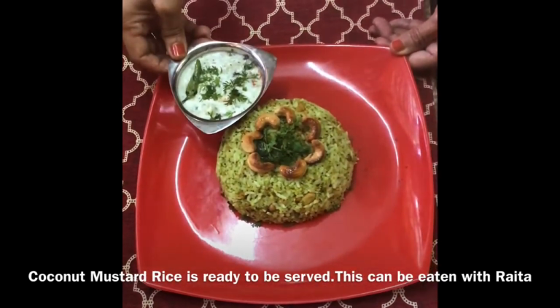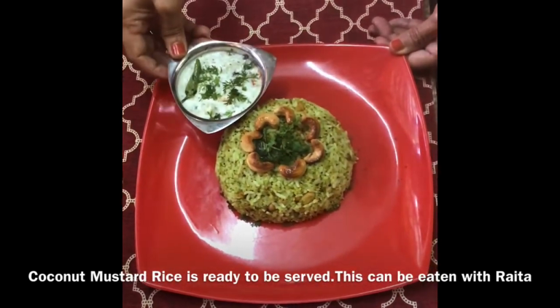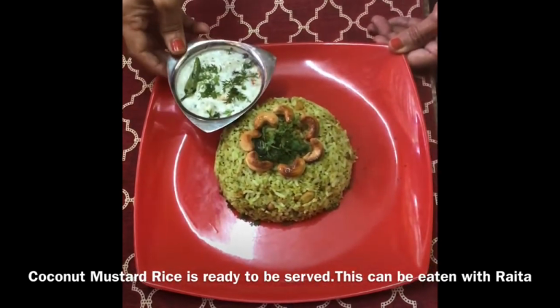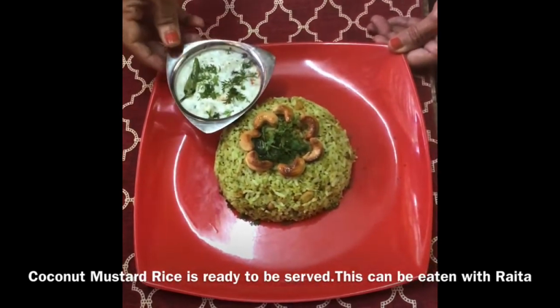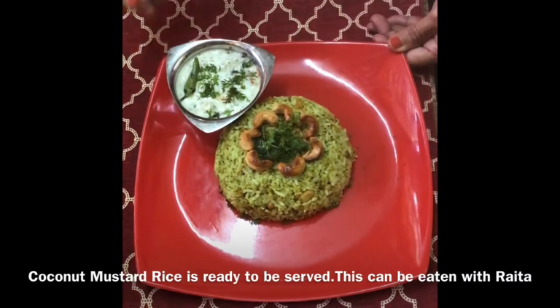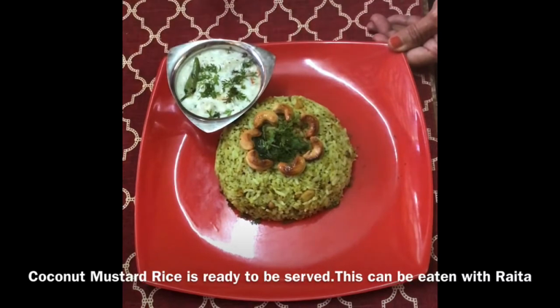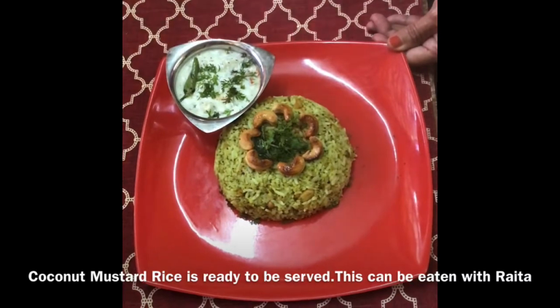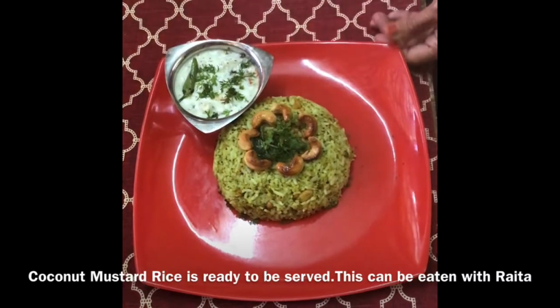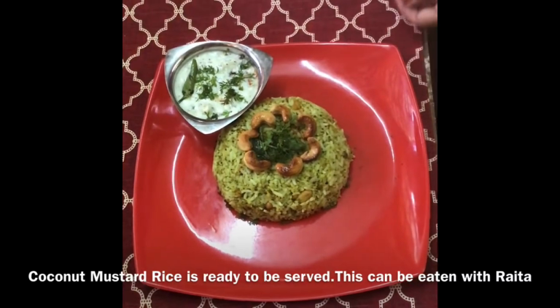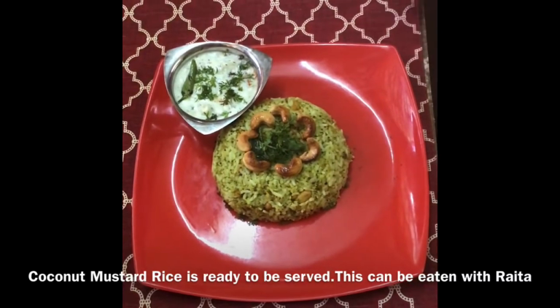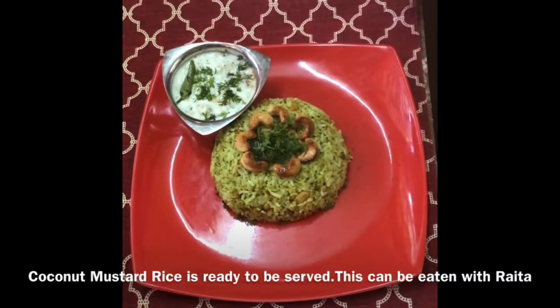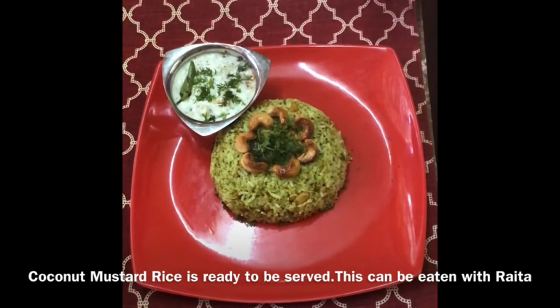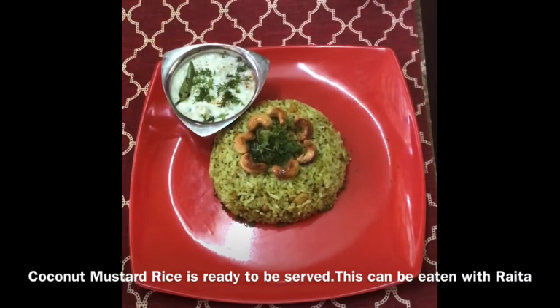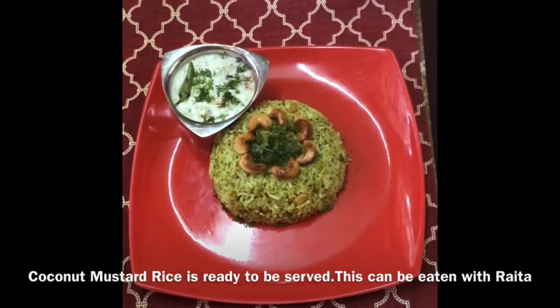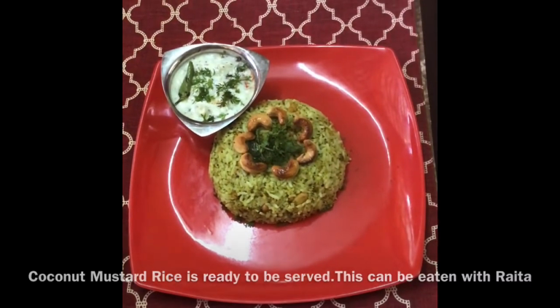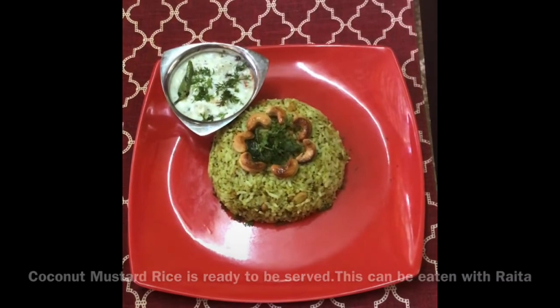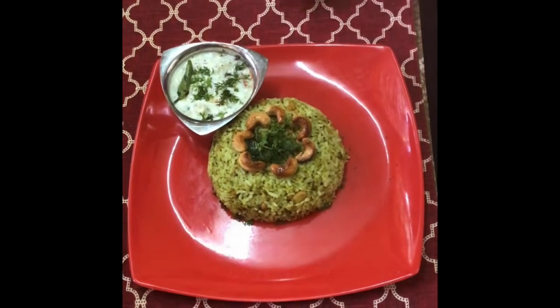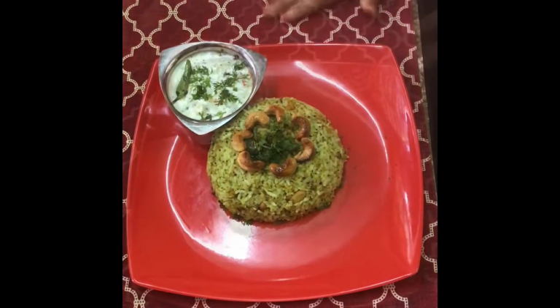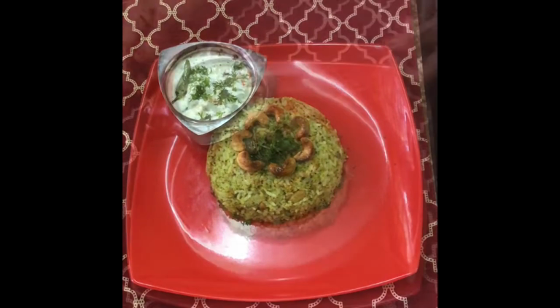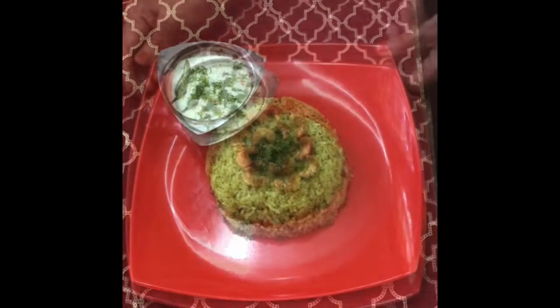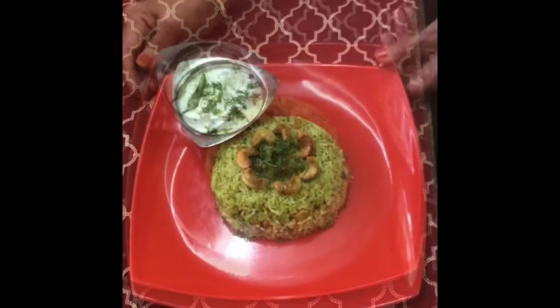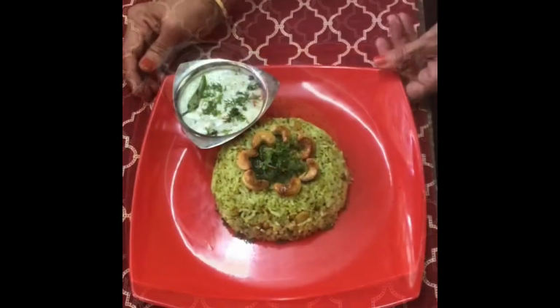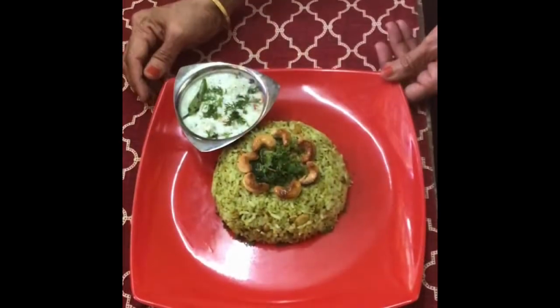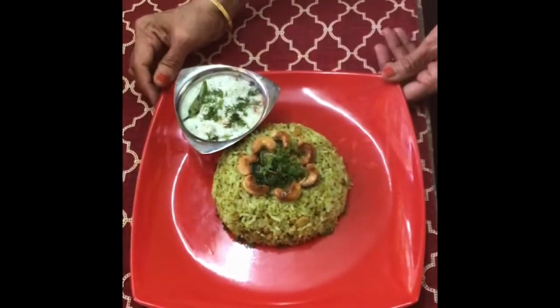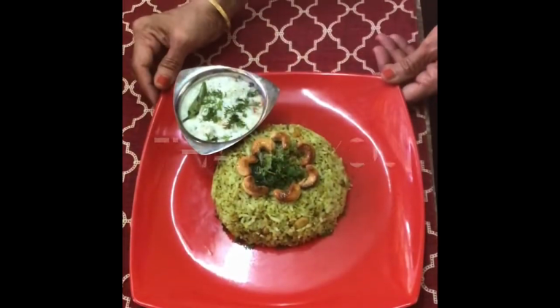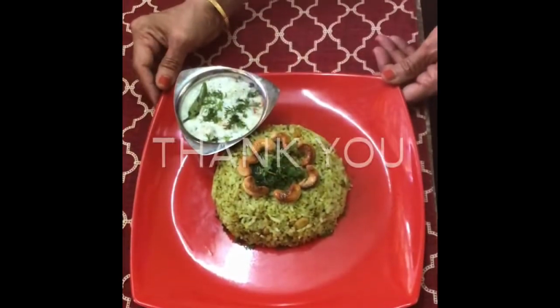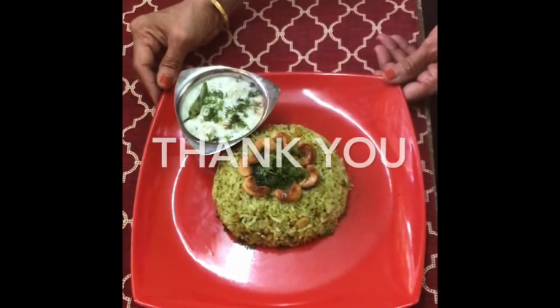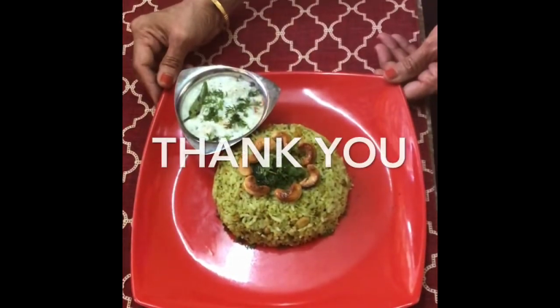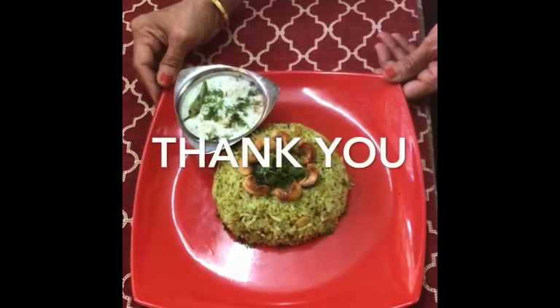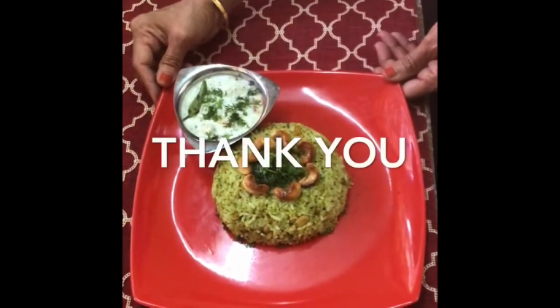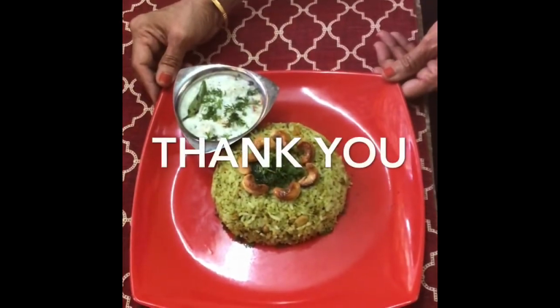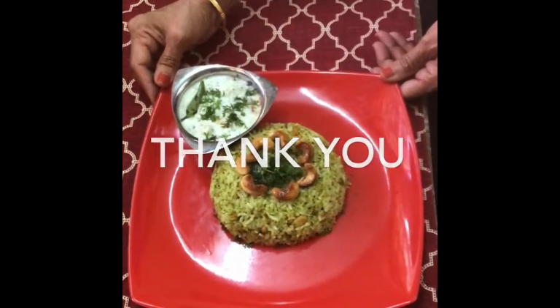Tasty coconut mustard rice is ready to be served. This can be eaten with raita. Thank you for watching my video.